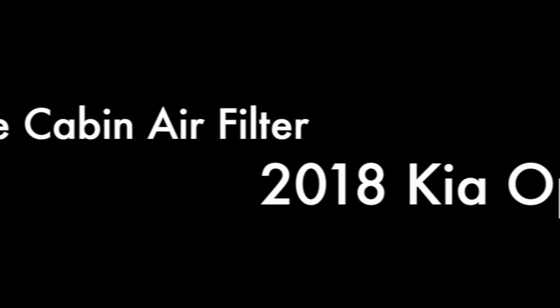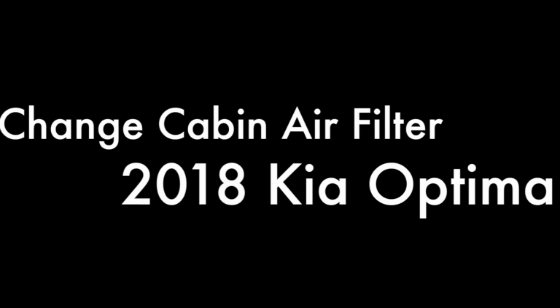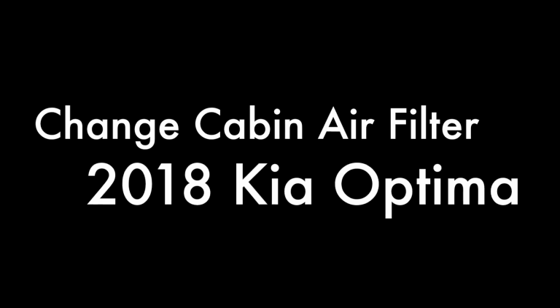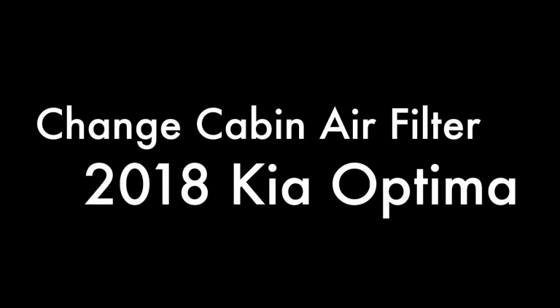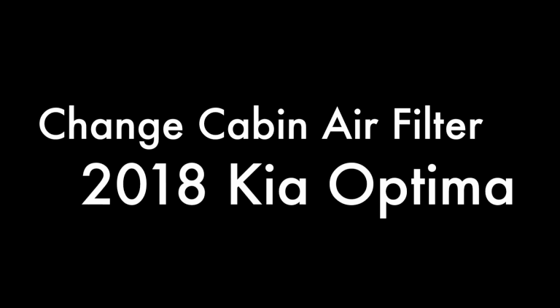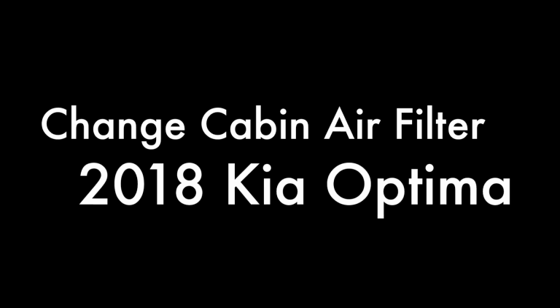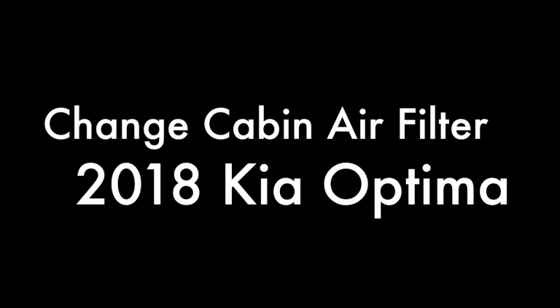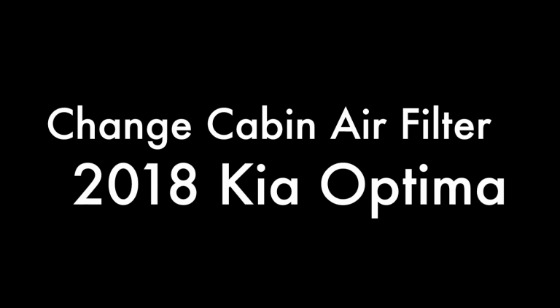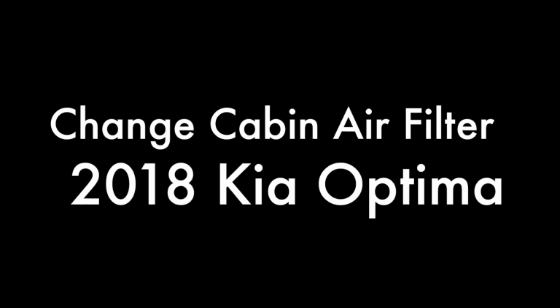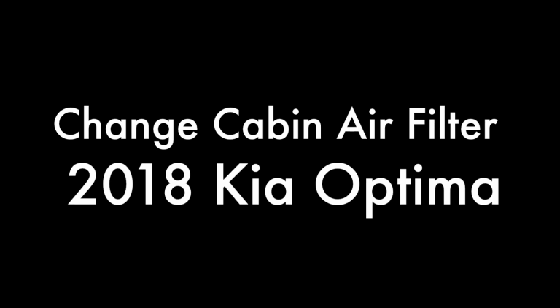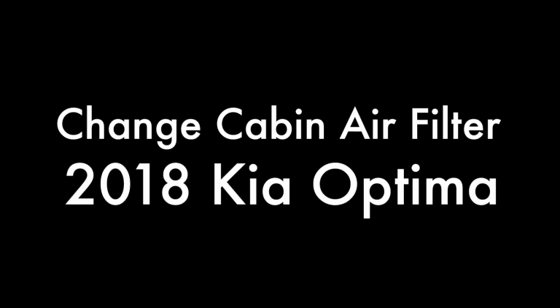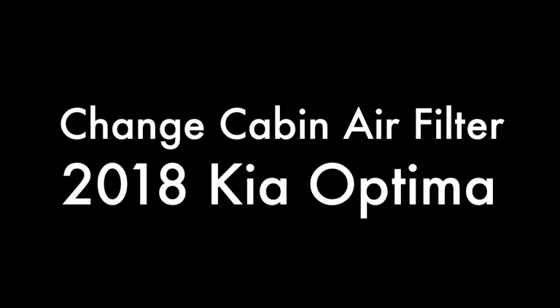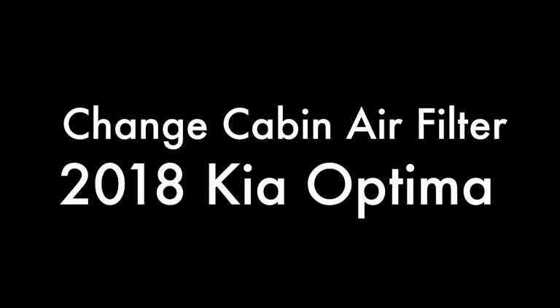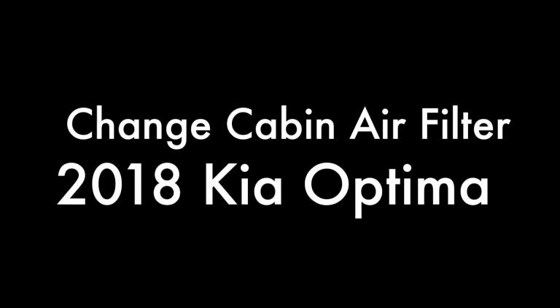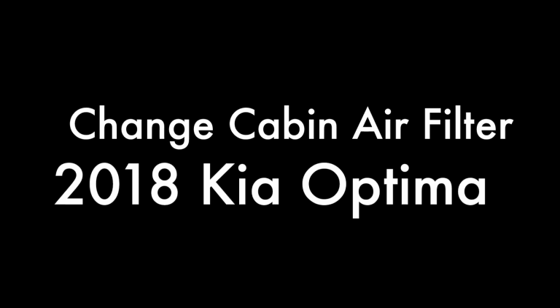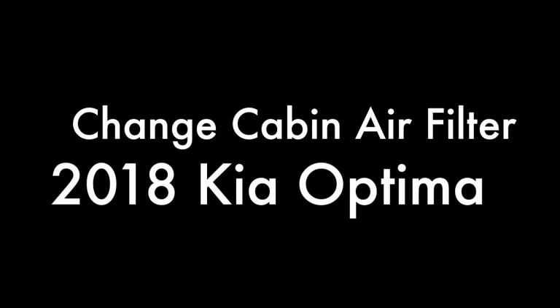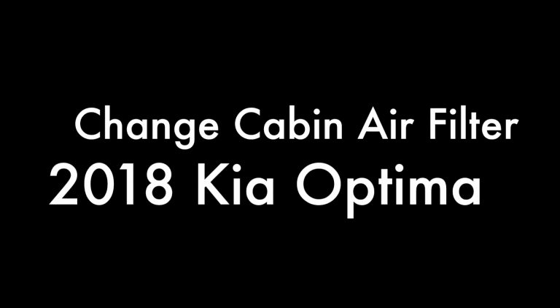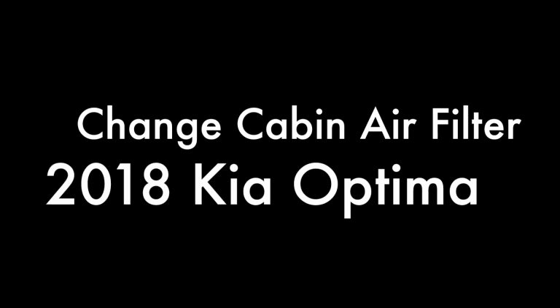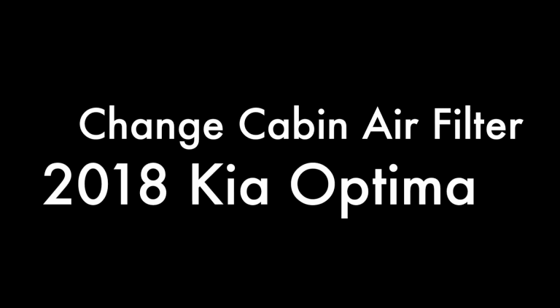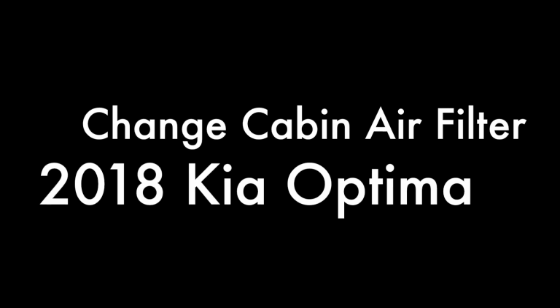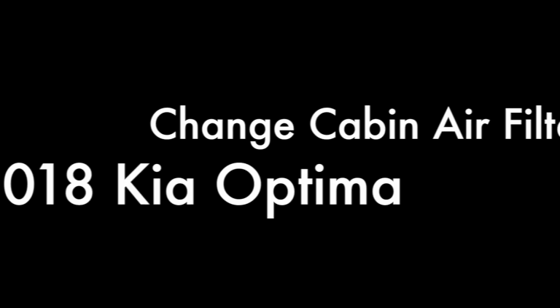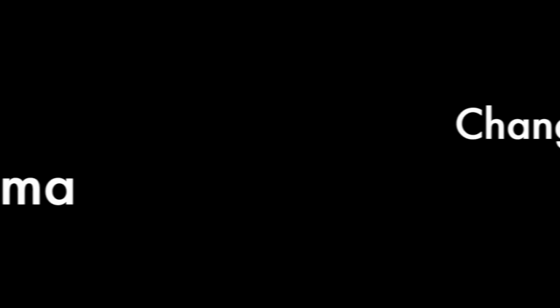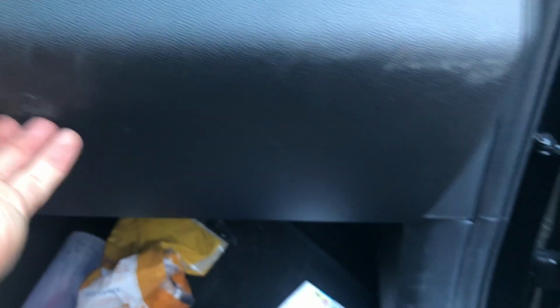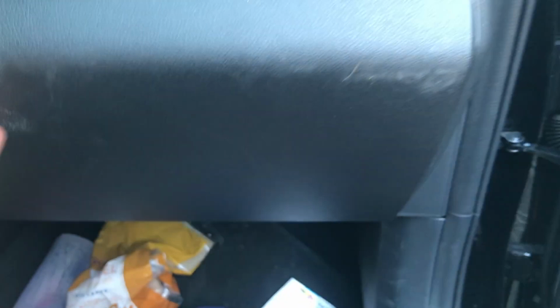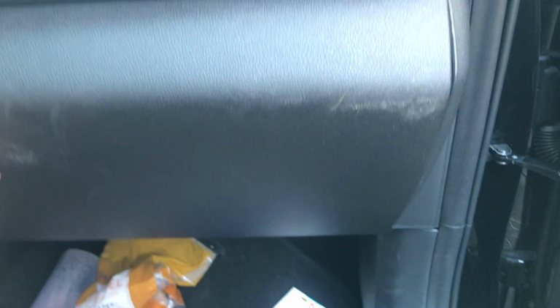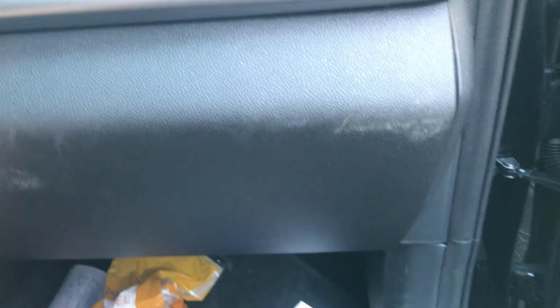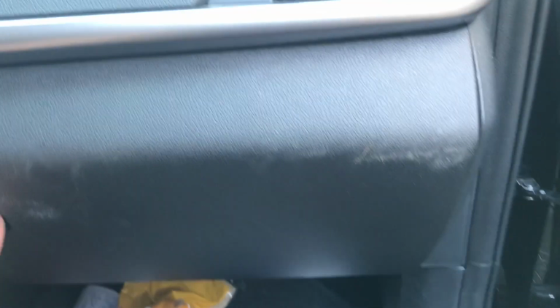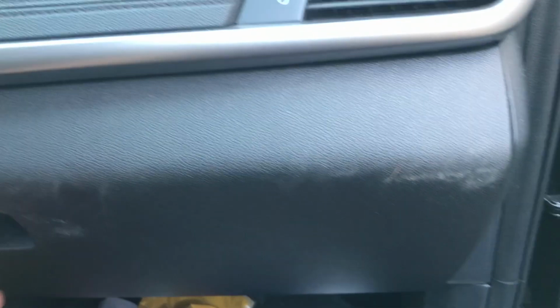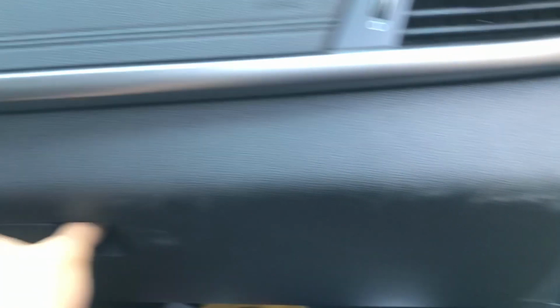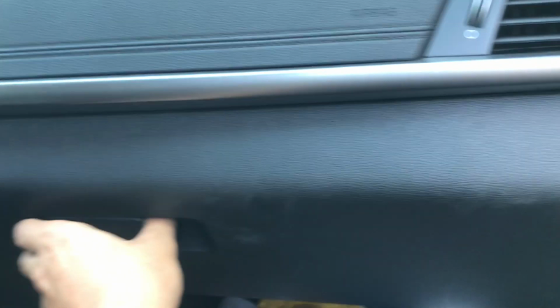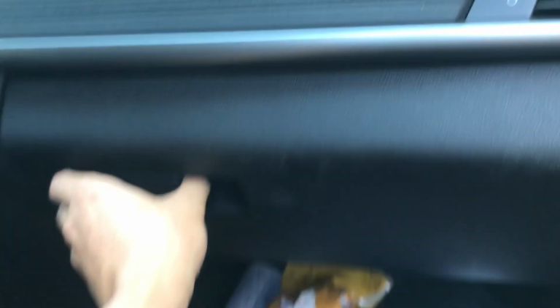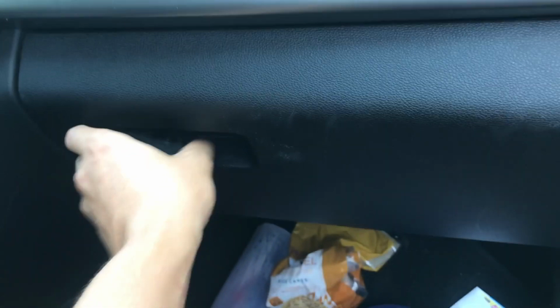In this video, I'm going to show you how to change the cabin air filter on a 2018 Kia Optima.